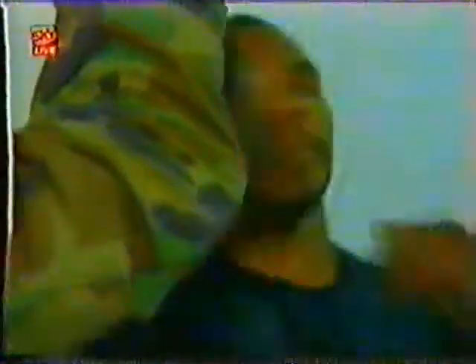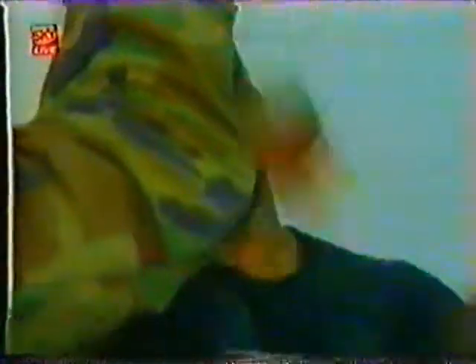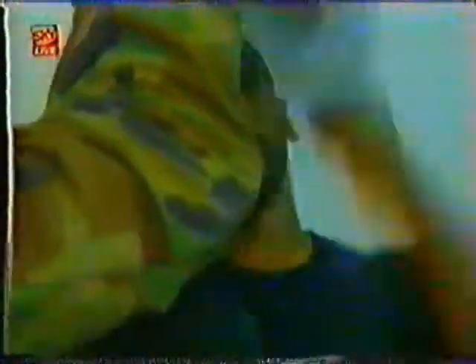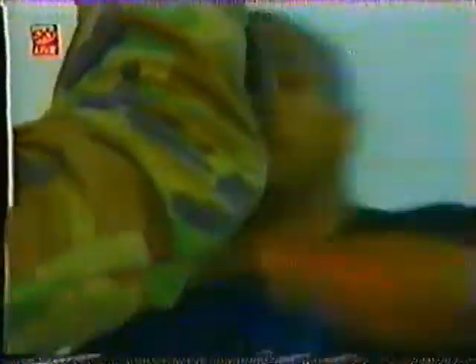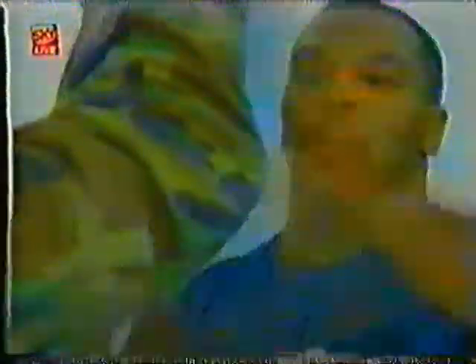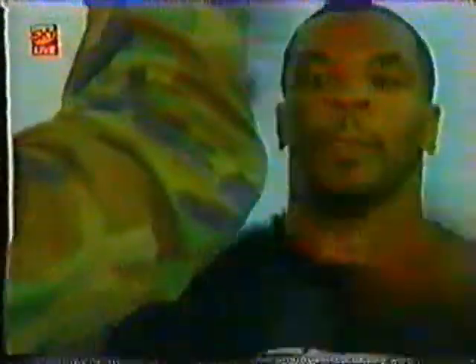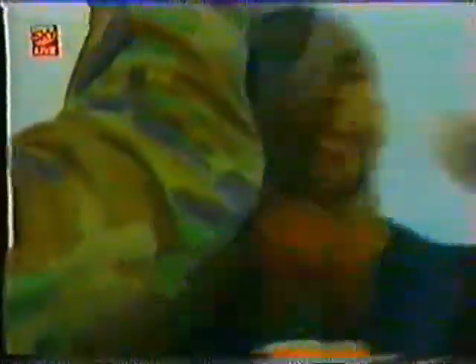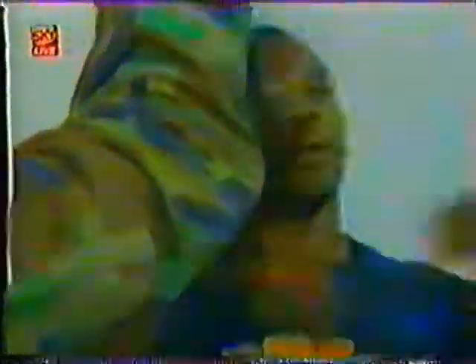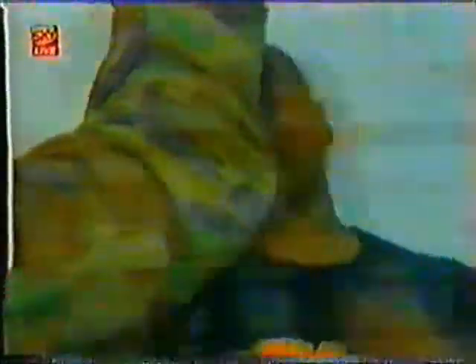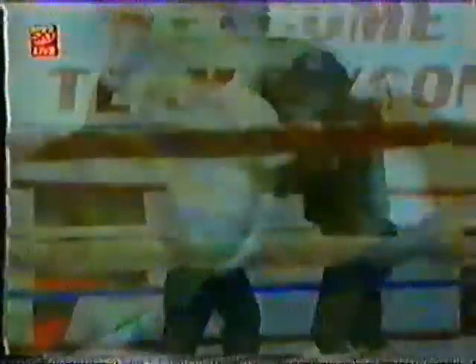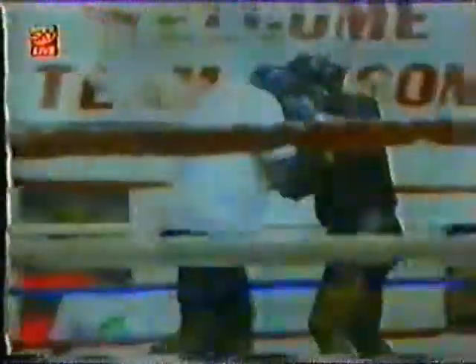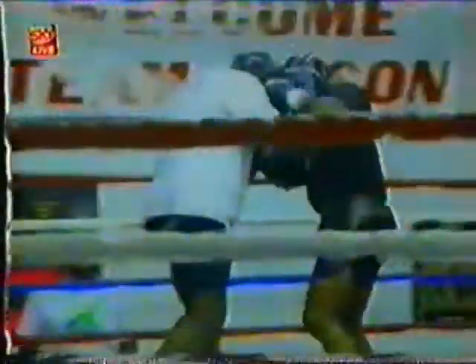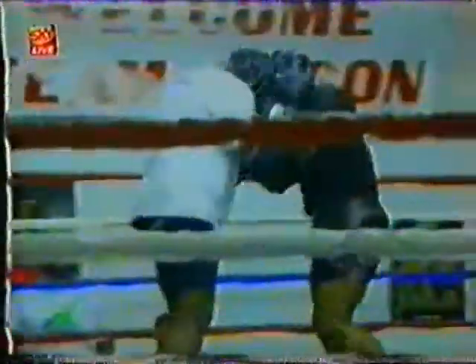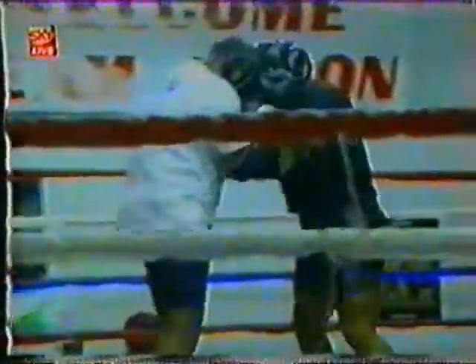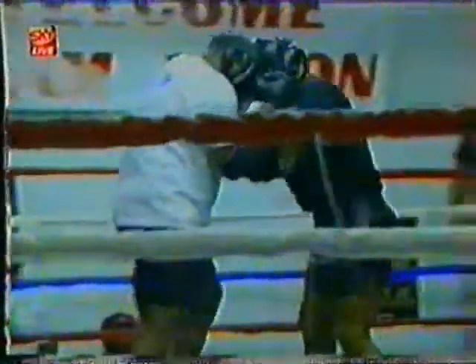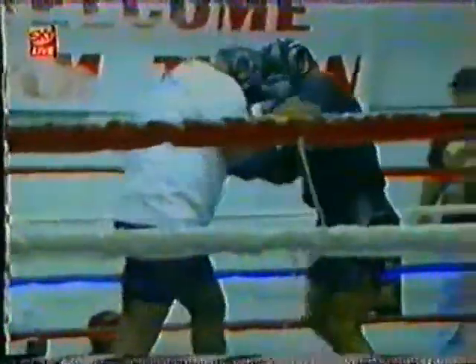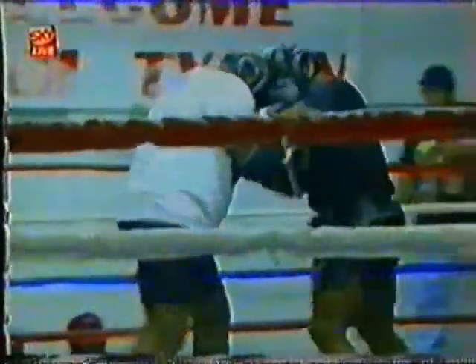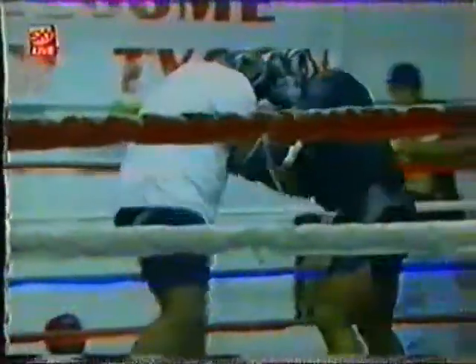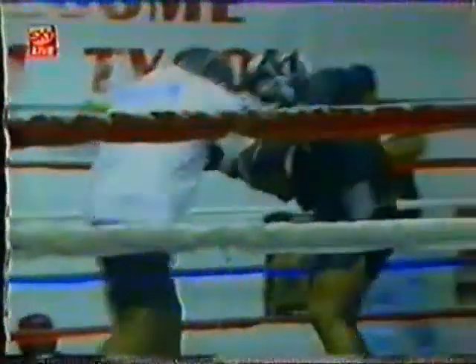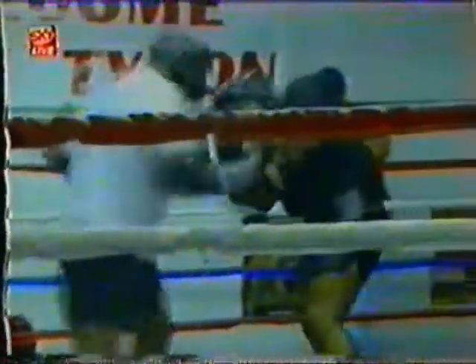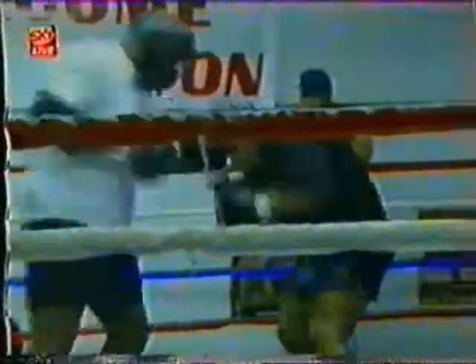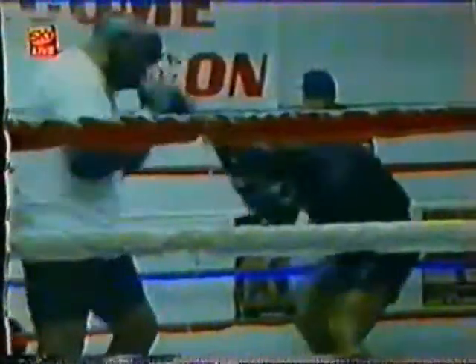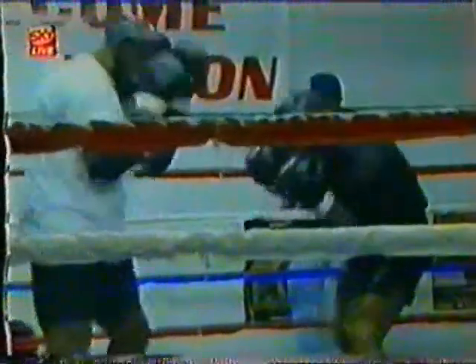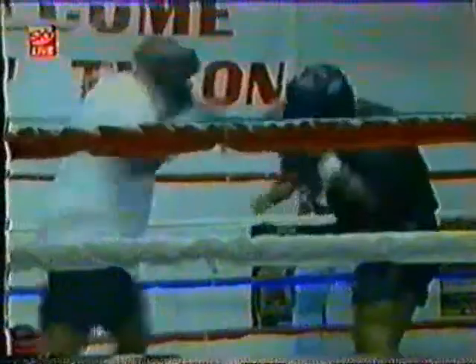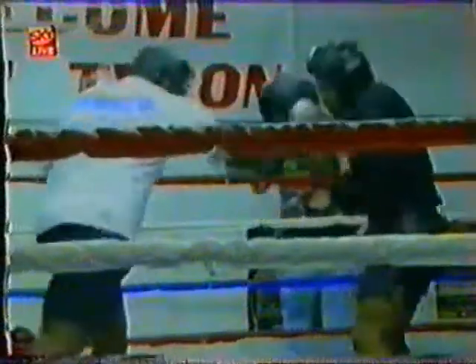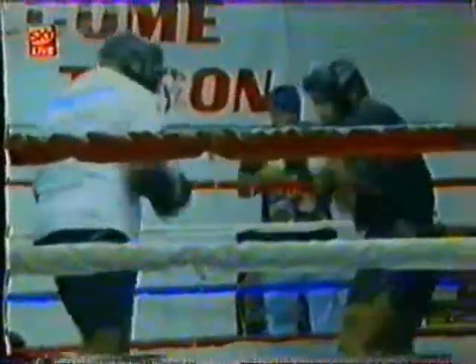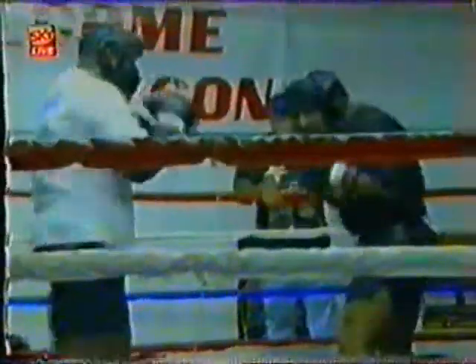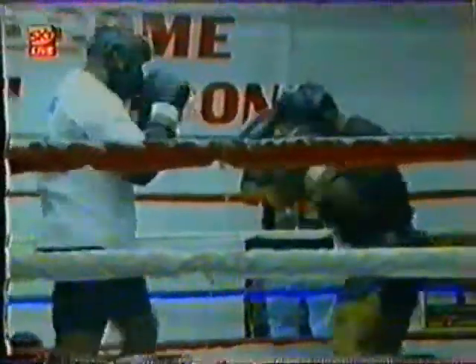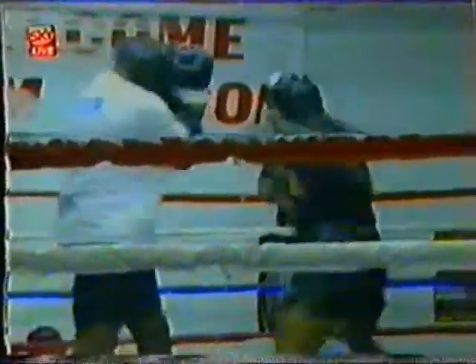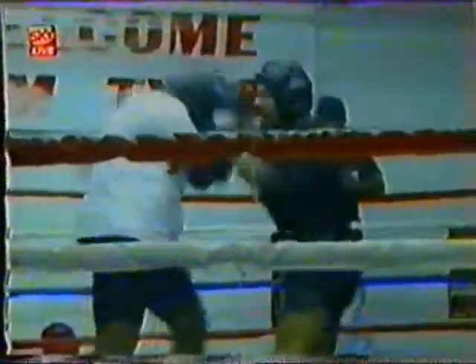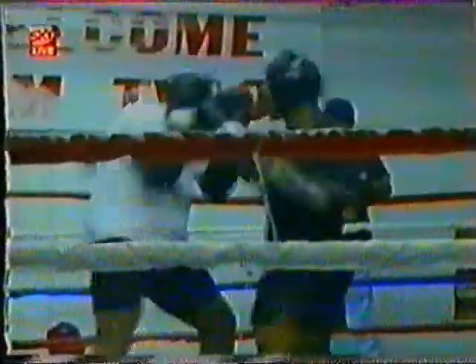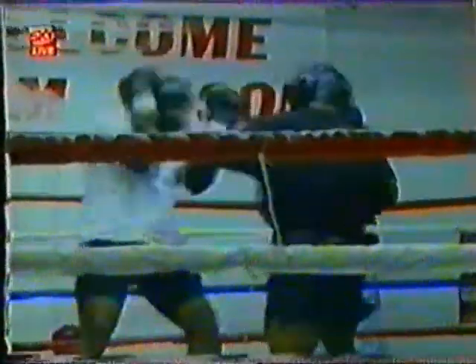His broken right thumb apparently healed, and in training he's been flooring sparring partners with ominous ease.